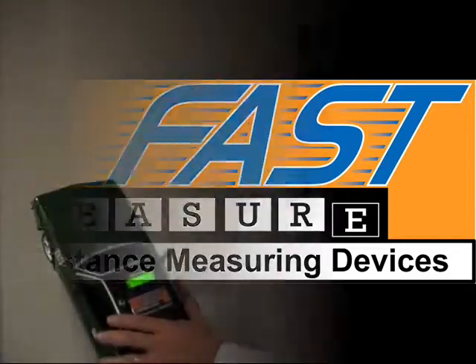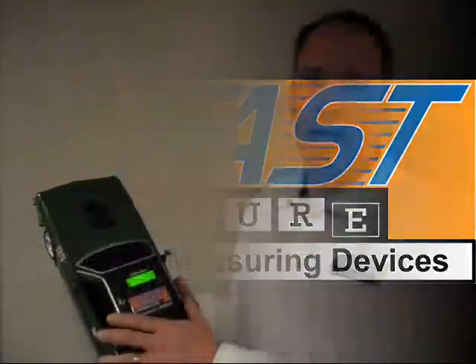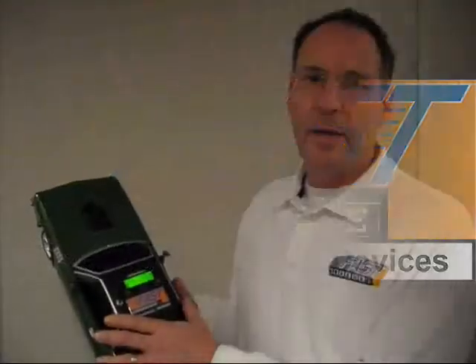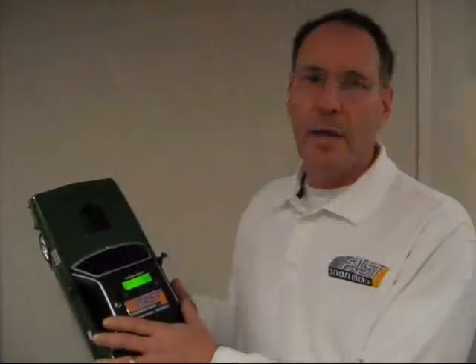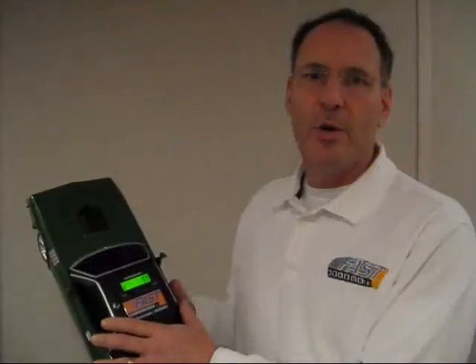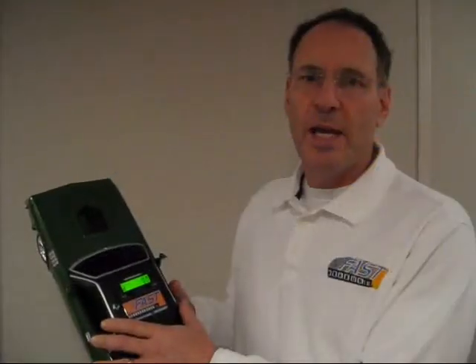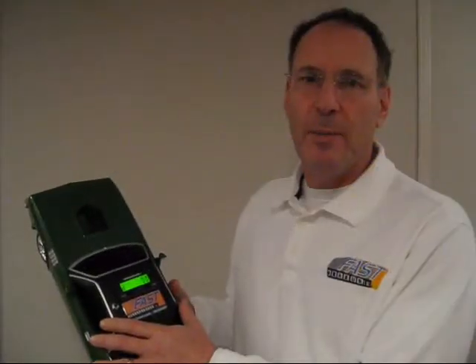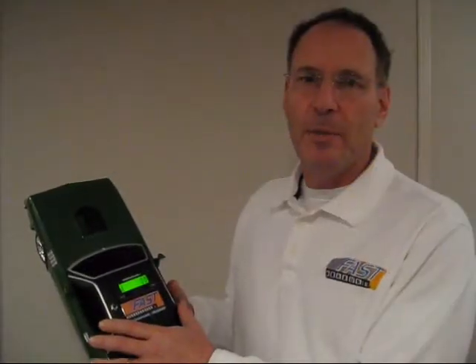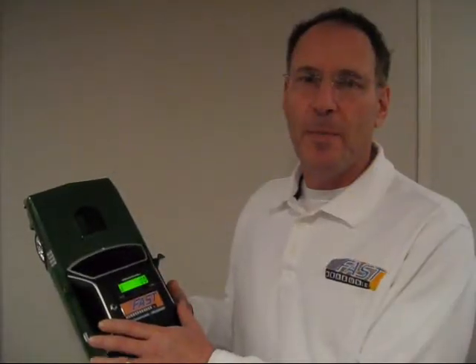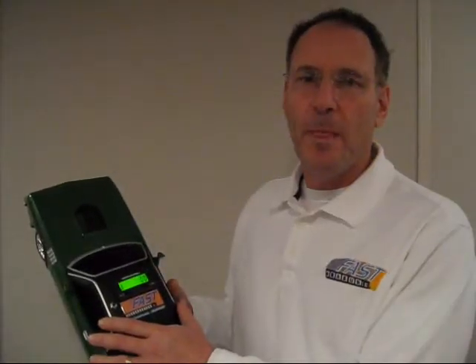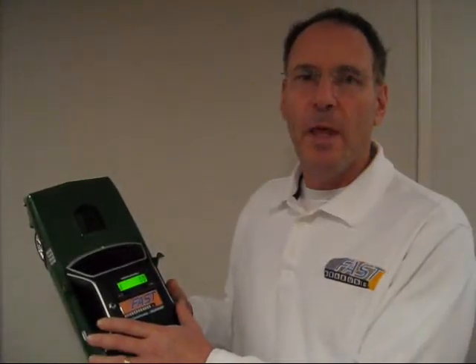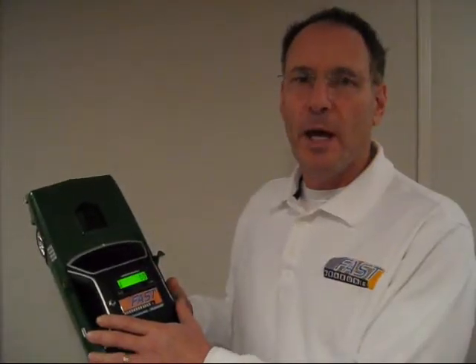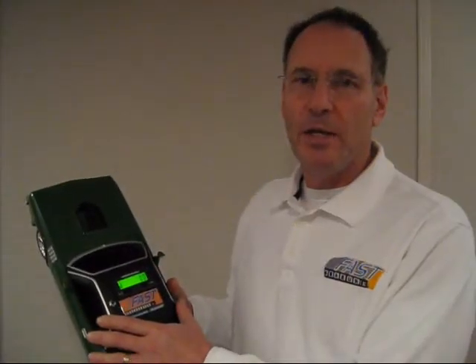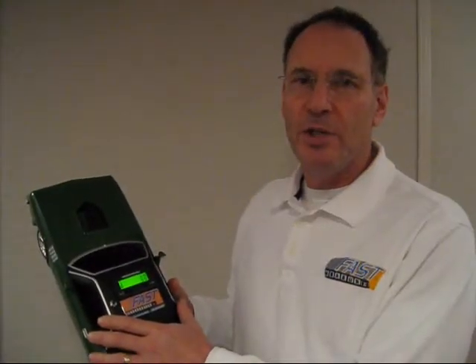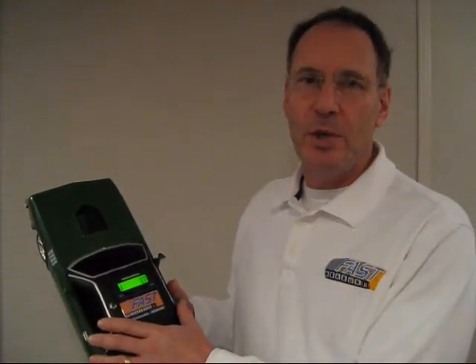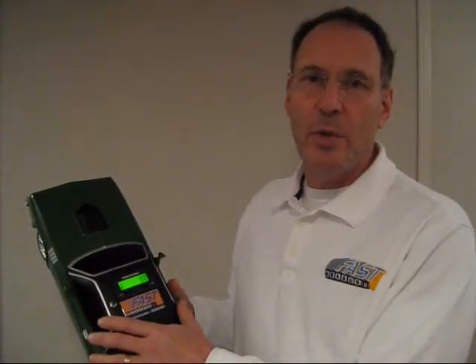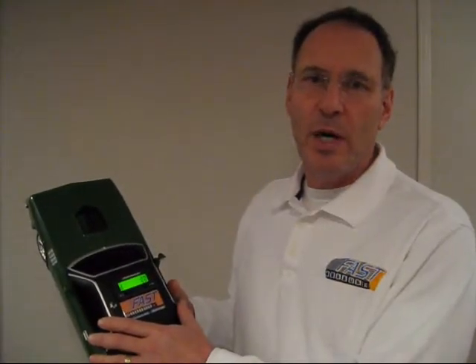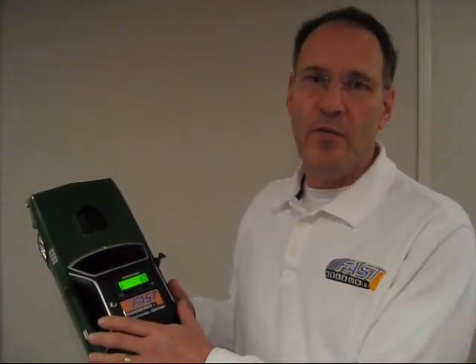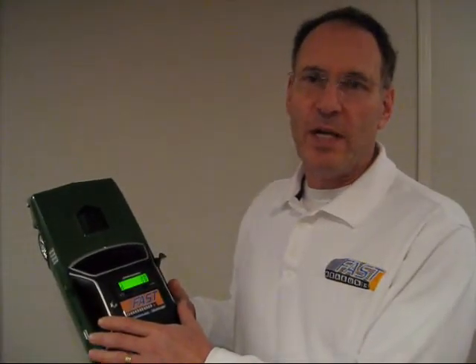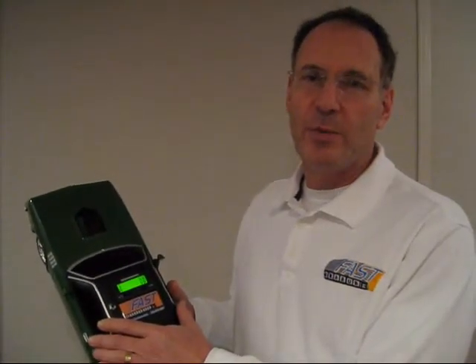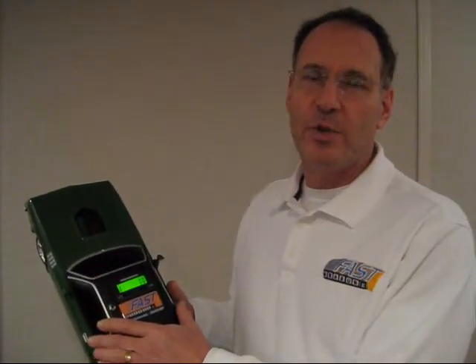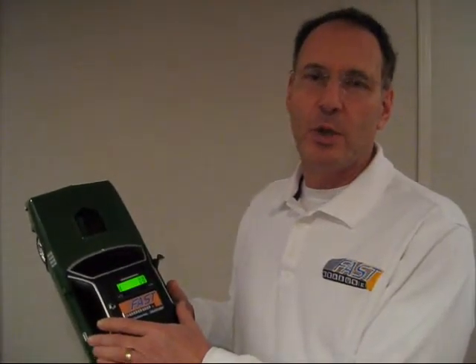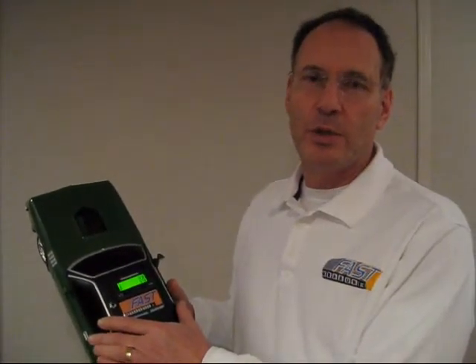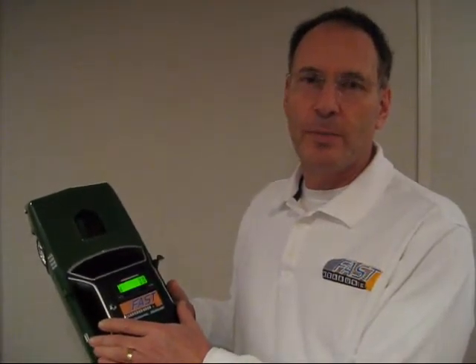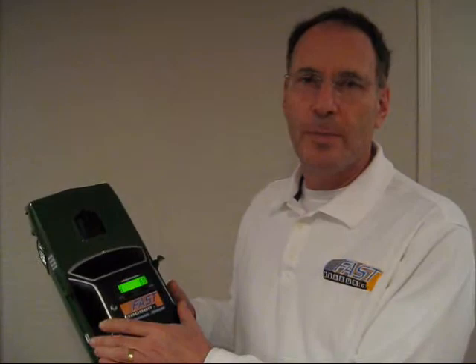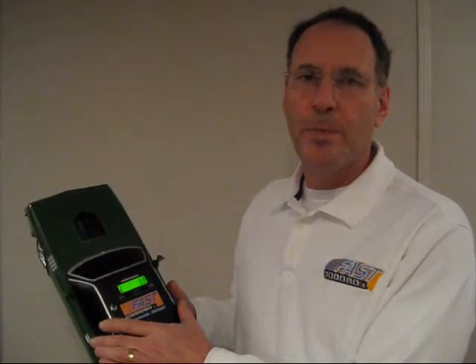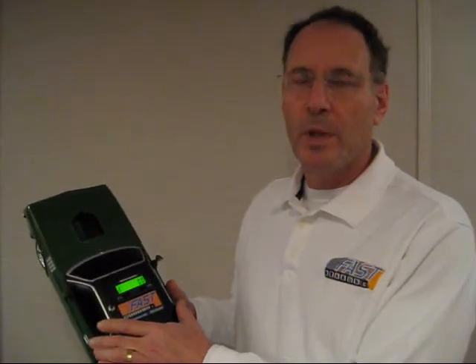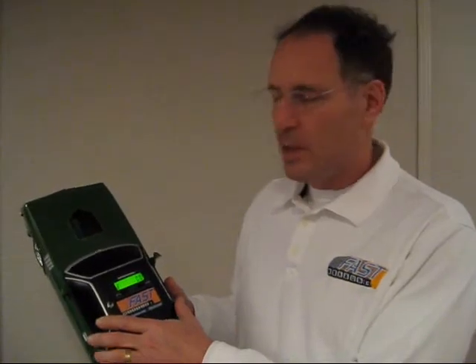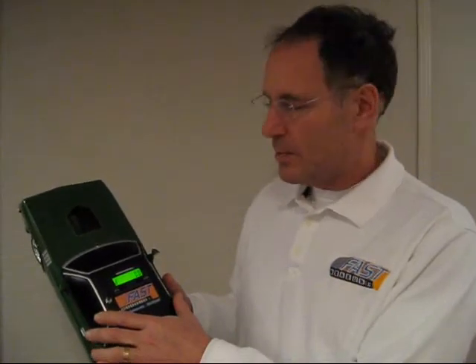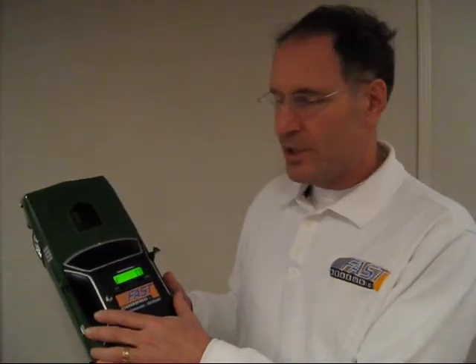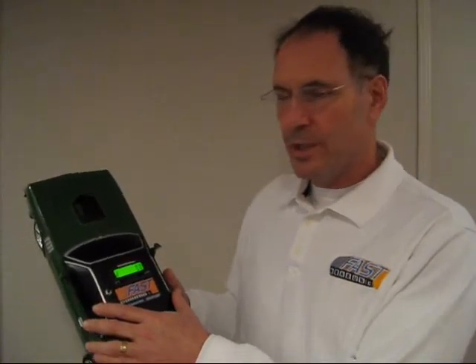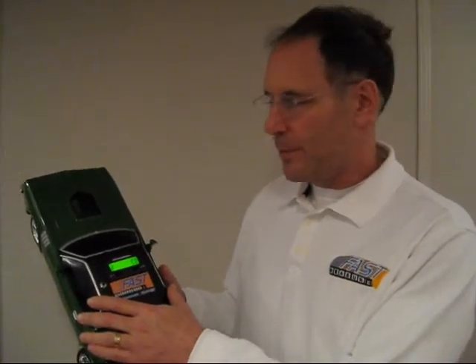Hi, I'm Ernie Kaplan. I'm going to show you how FastMeasure works. It's pretty simple.